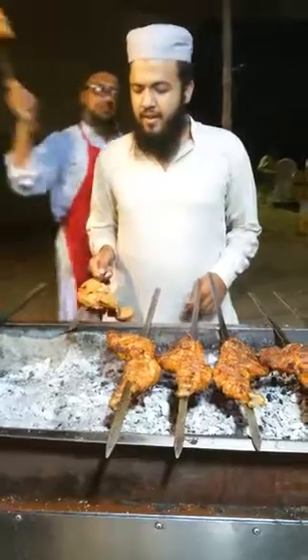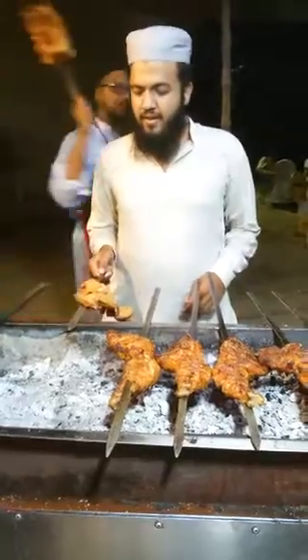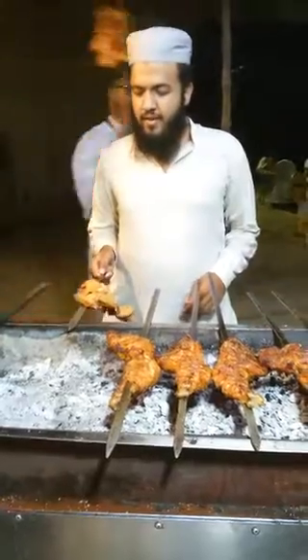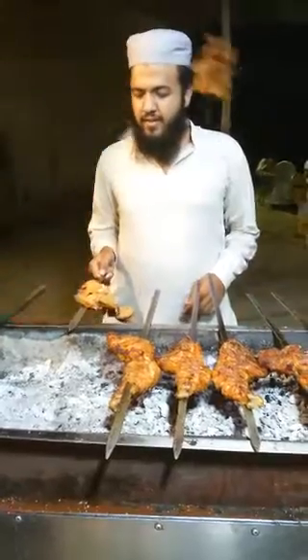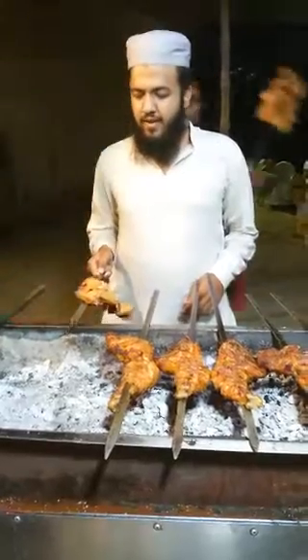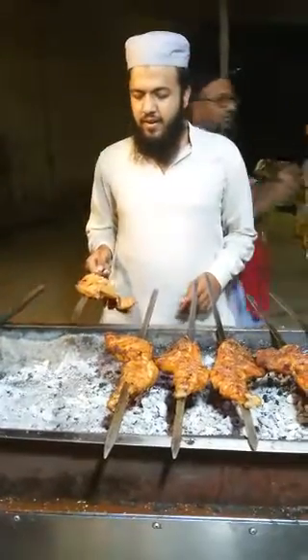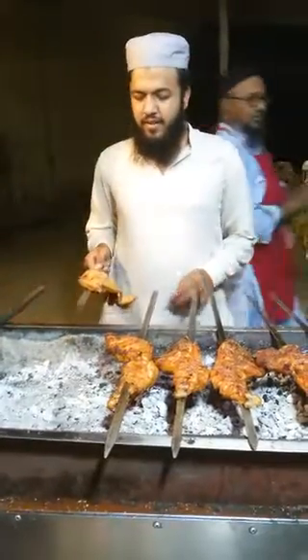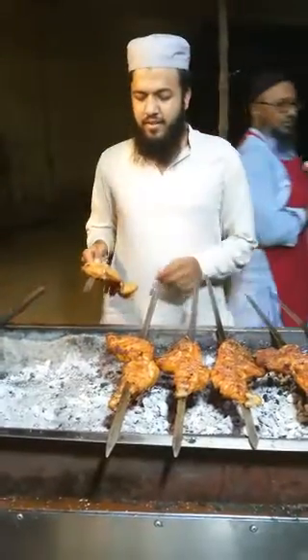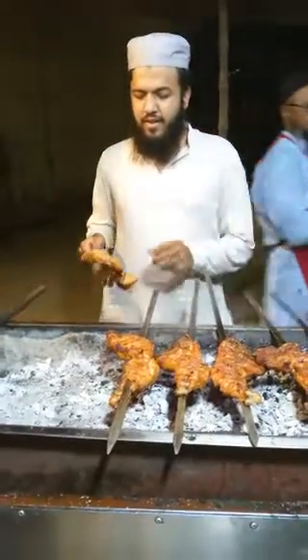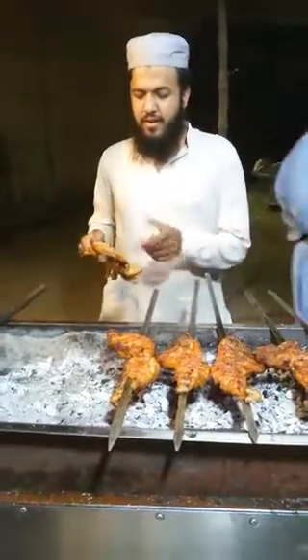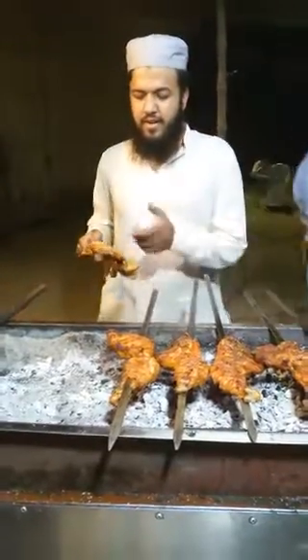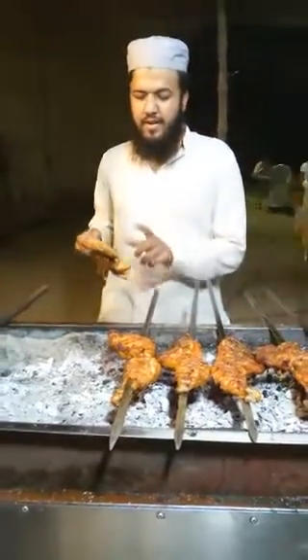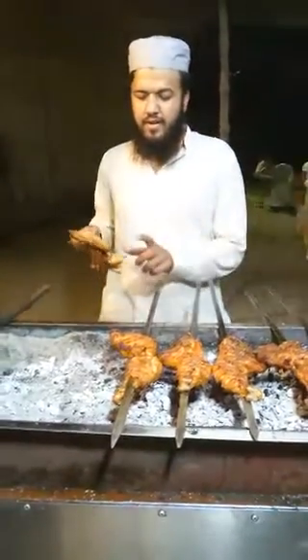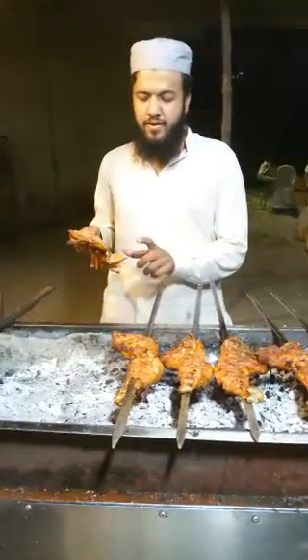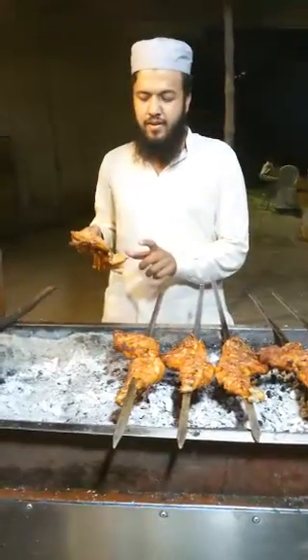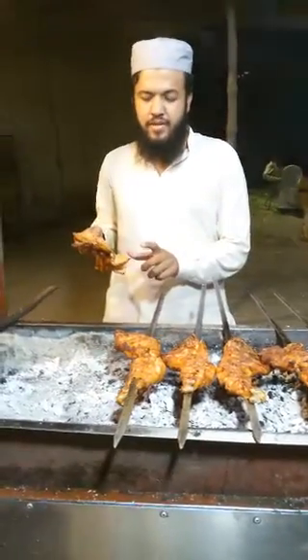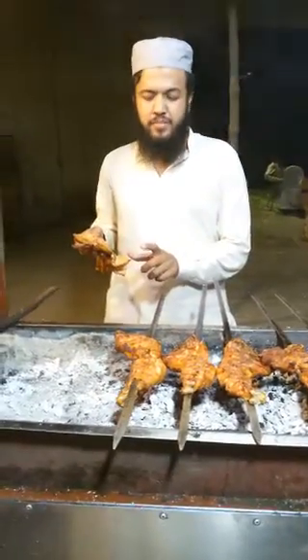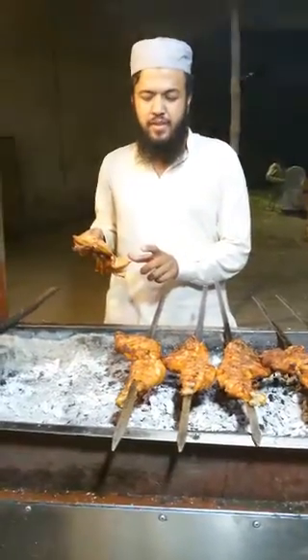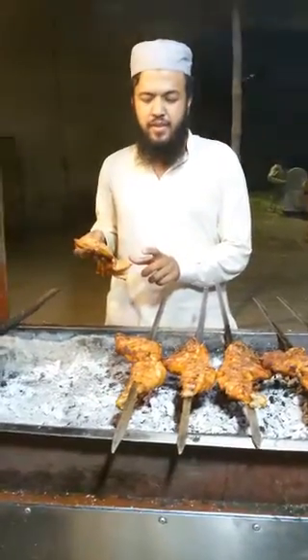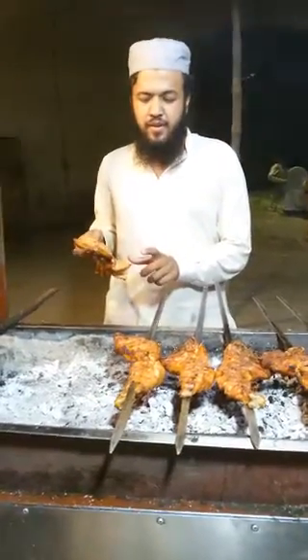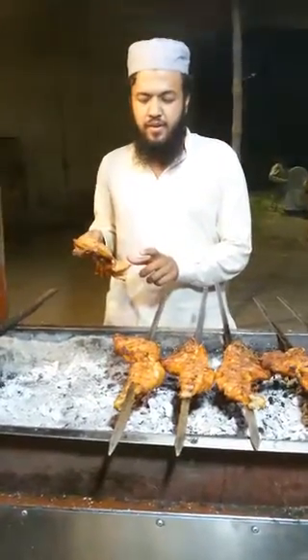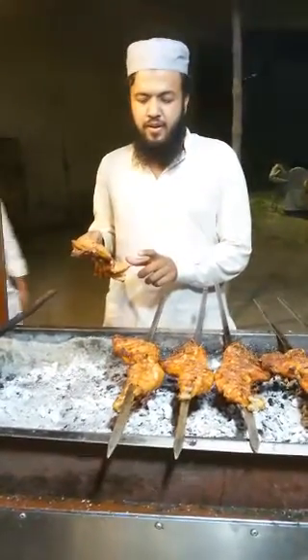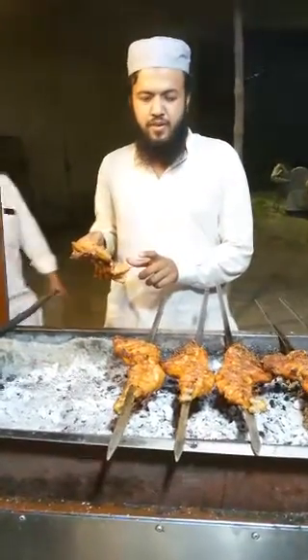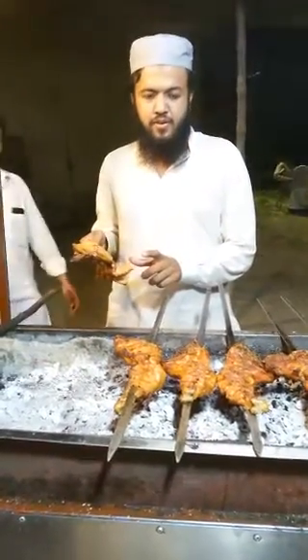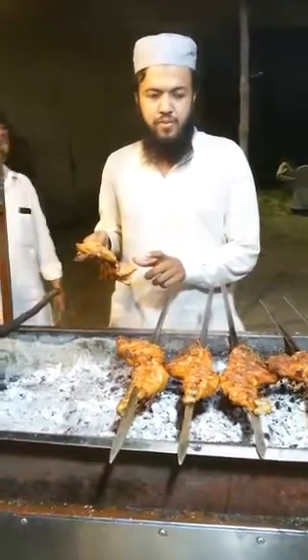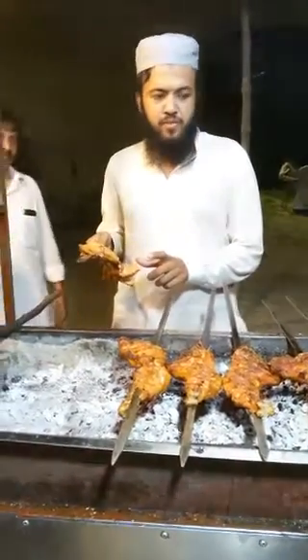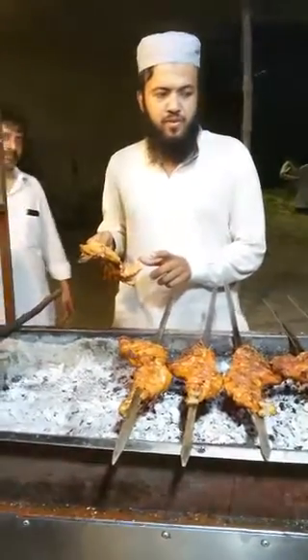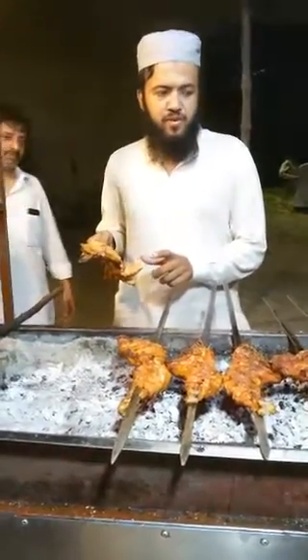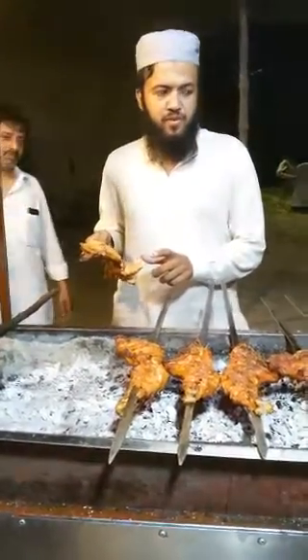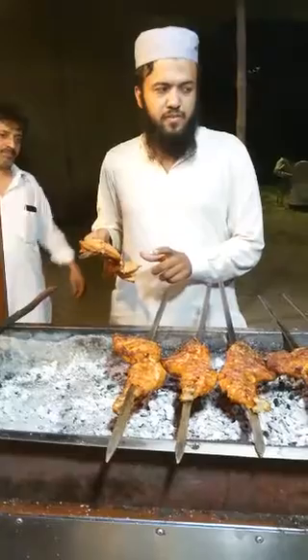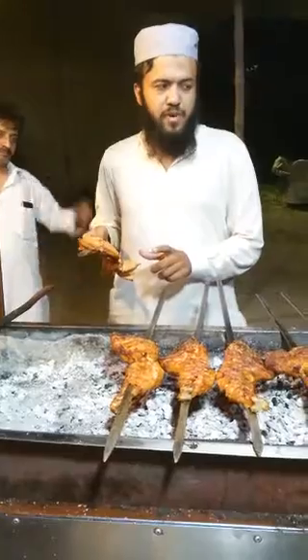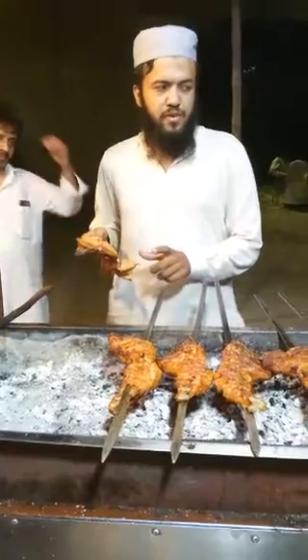First of all, I select a chest piece to barbecue.